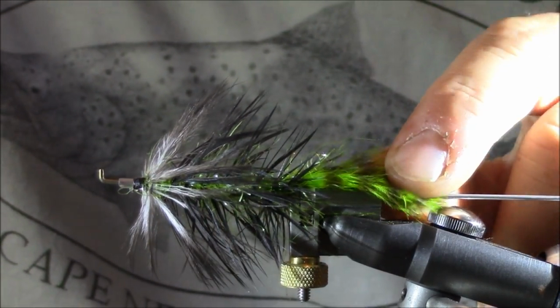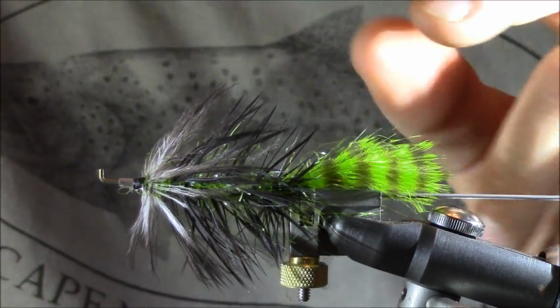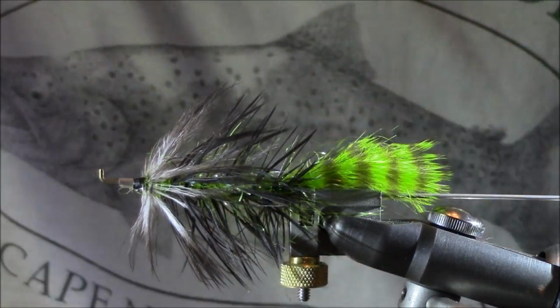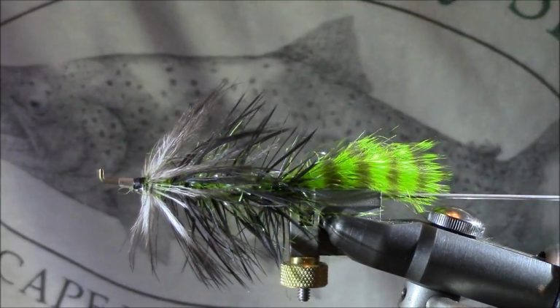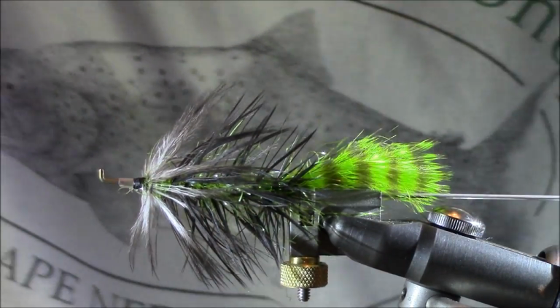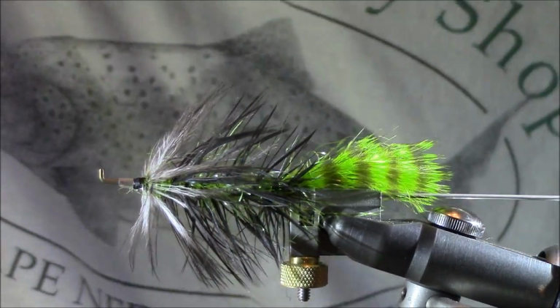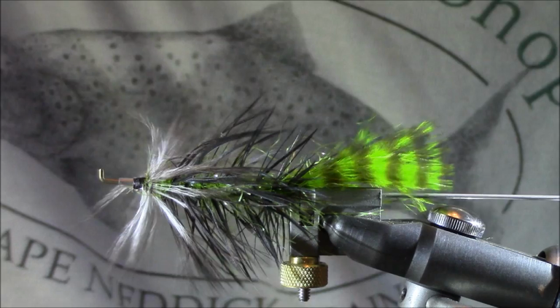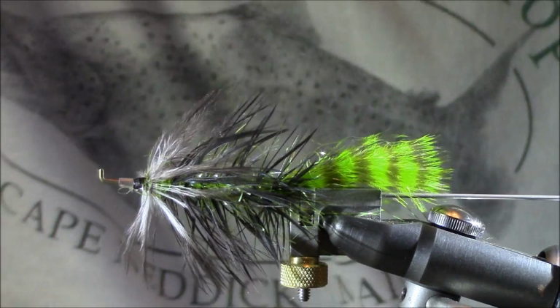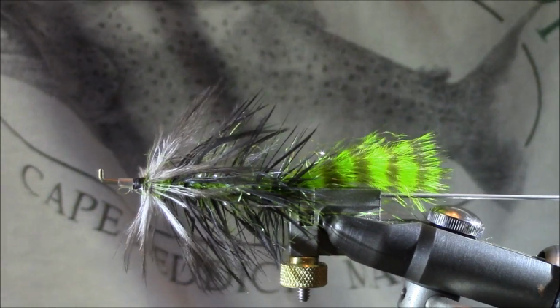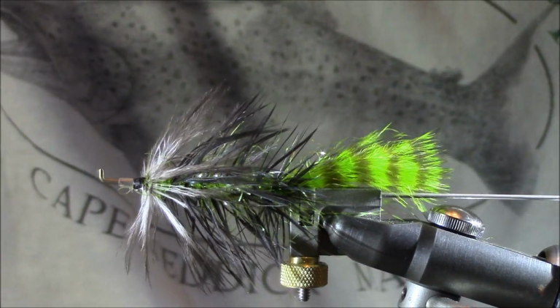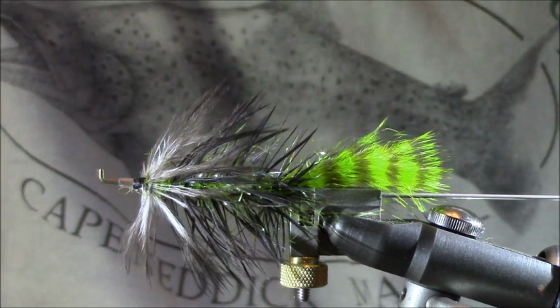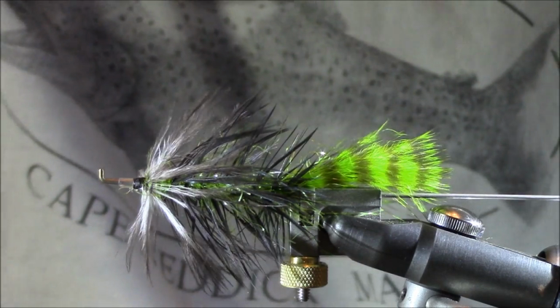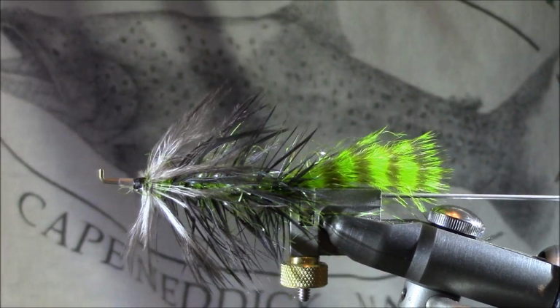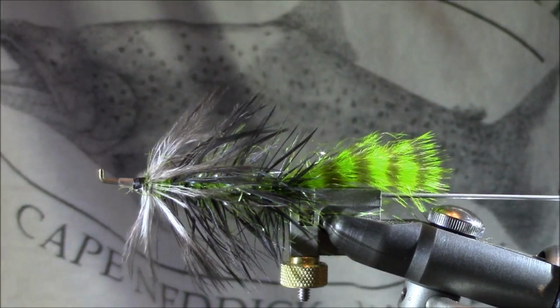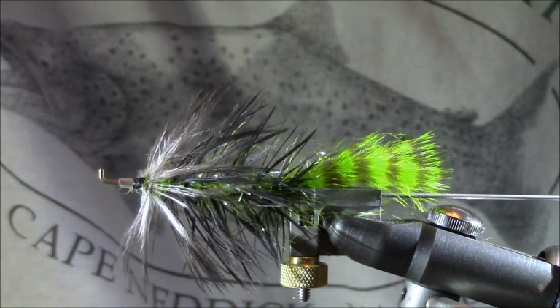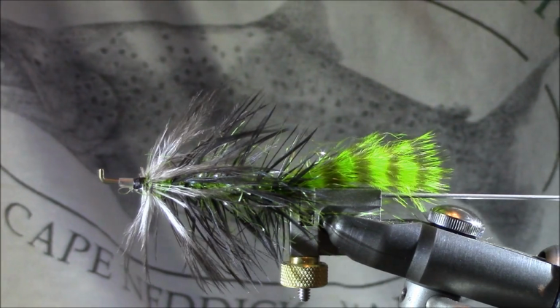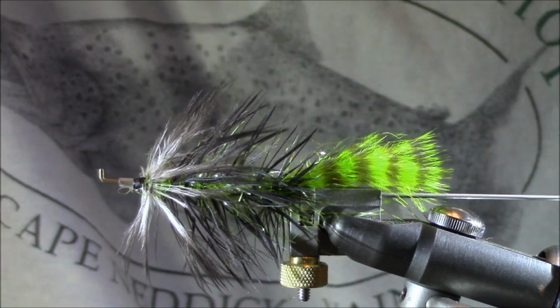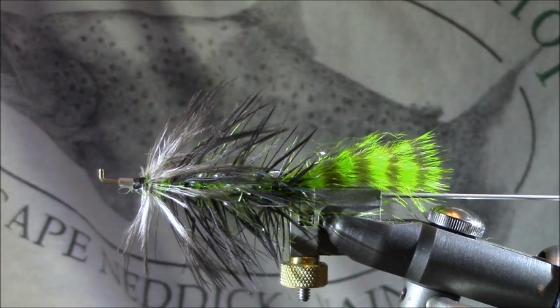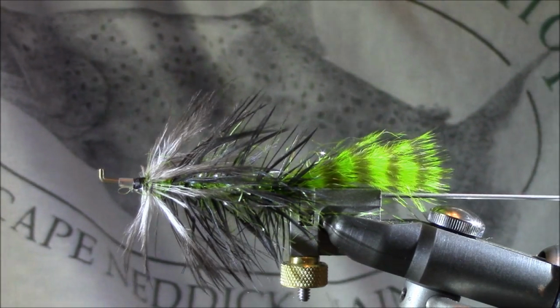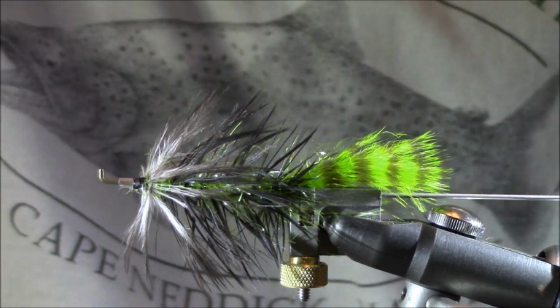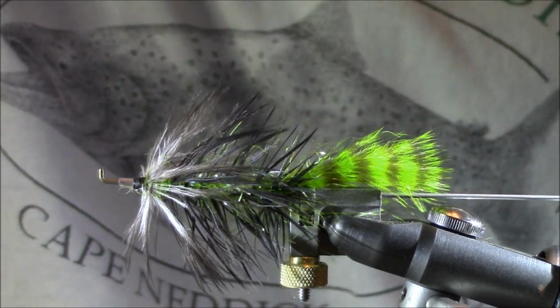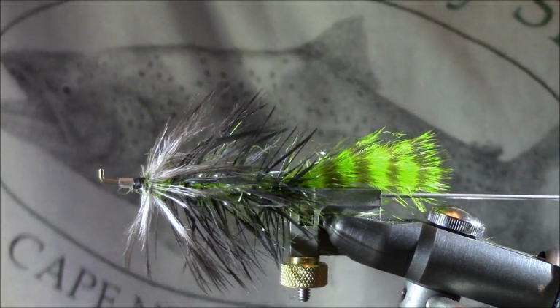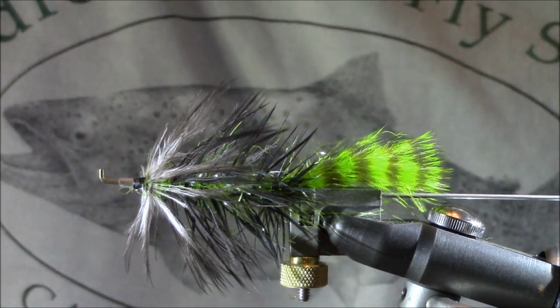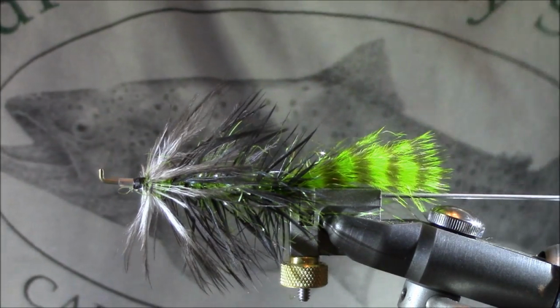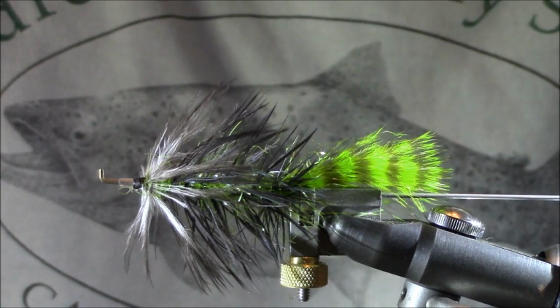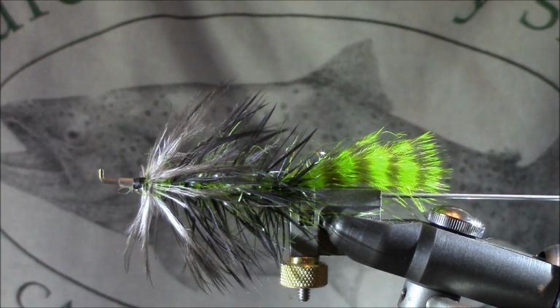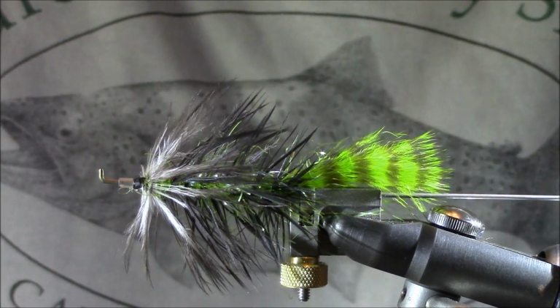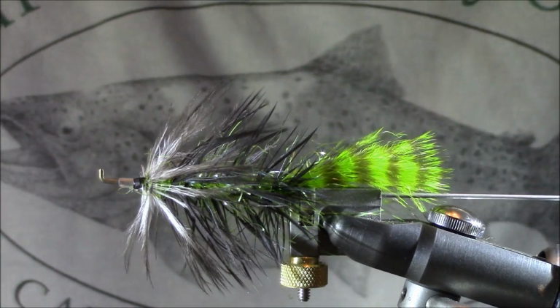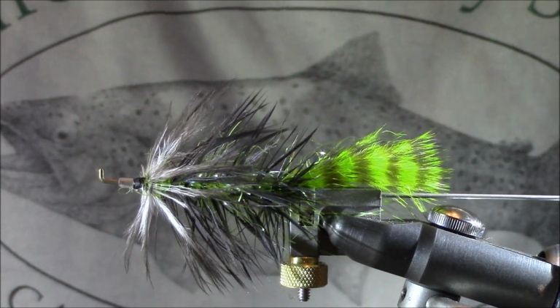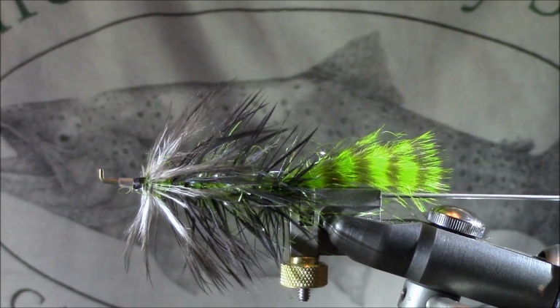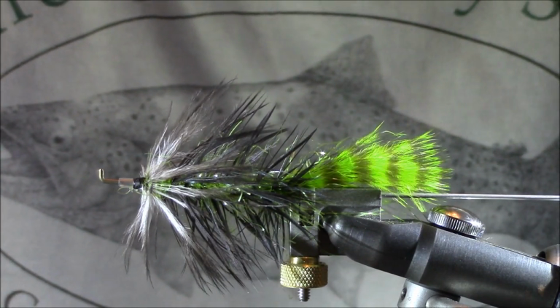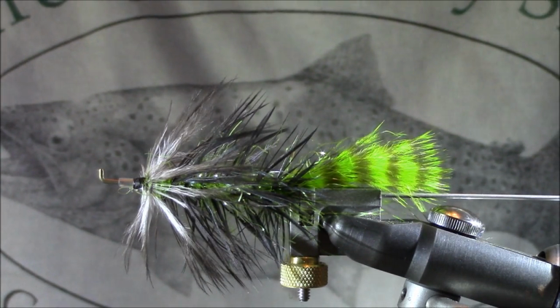Now we have a nearly complete tube fly — just a really great looking fly. This is definitely one of my go-to color combinations. I love that black-gray look over the chartreuse, especially with that variegated marabou at the back. Now we've got to finish the head, and this is a really important part I want to take a little bit more time to talk about.